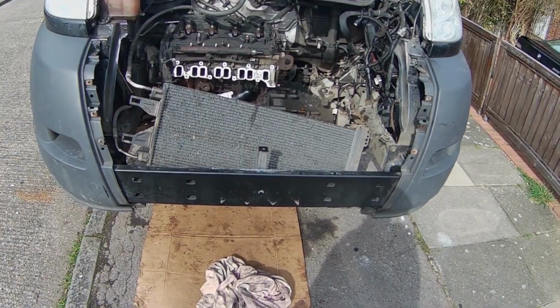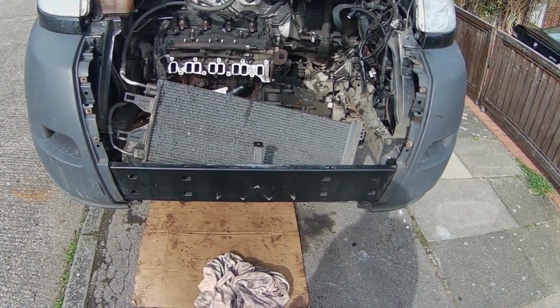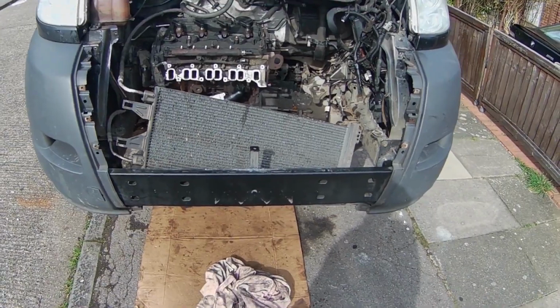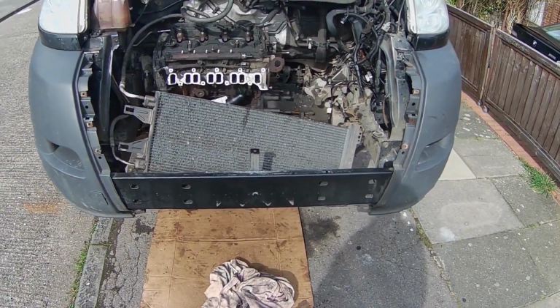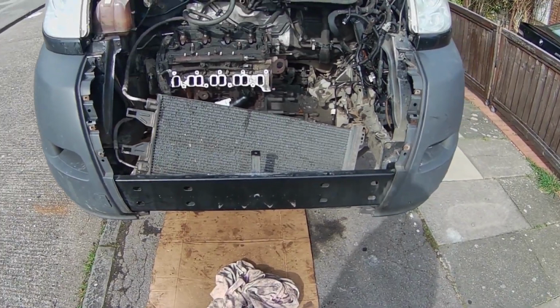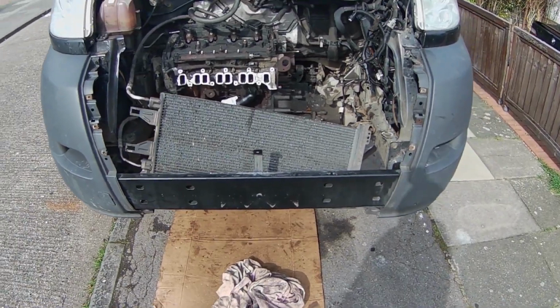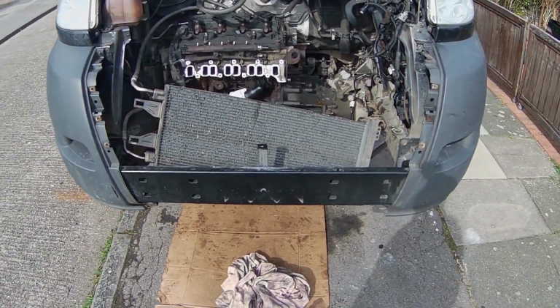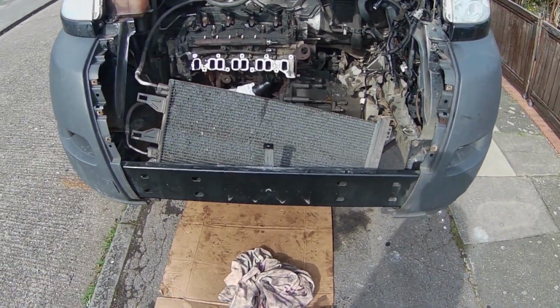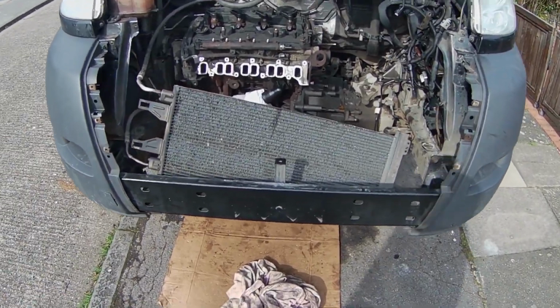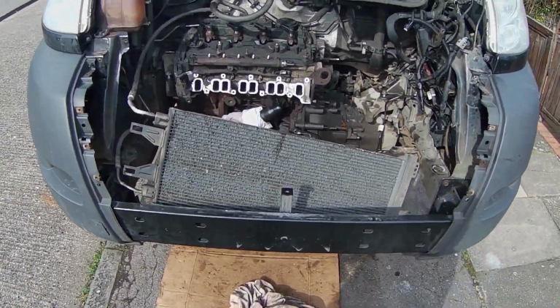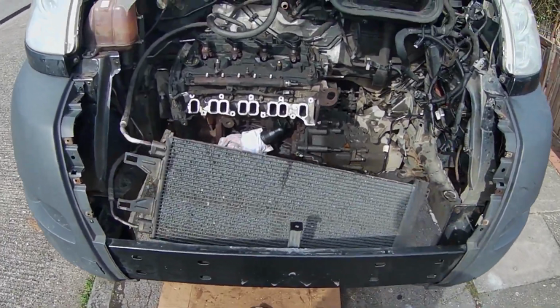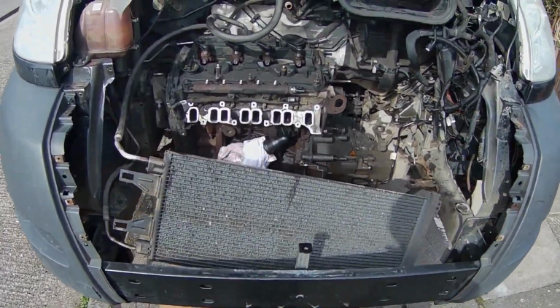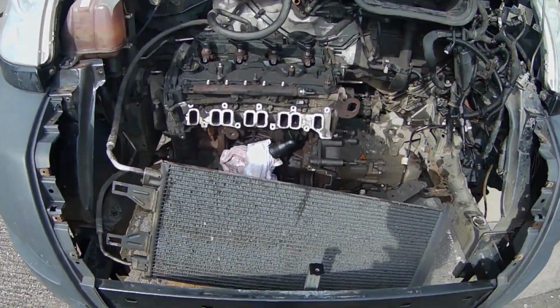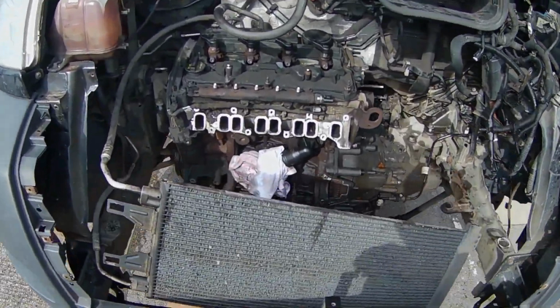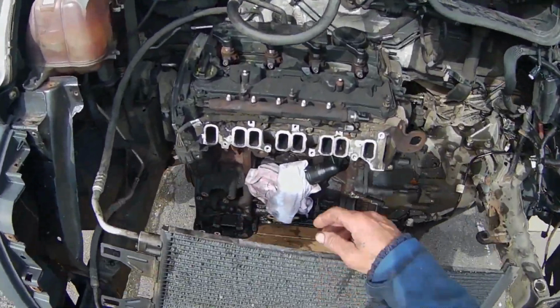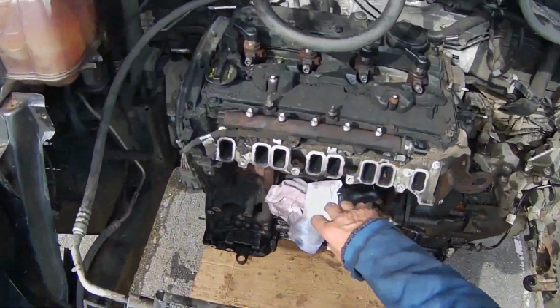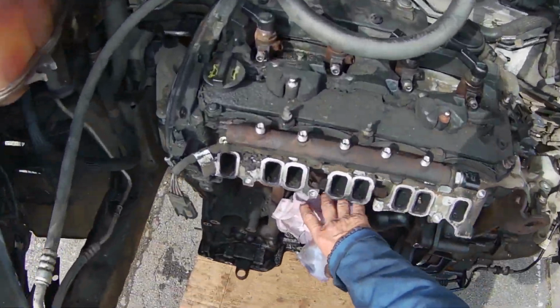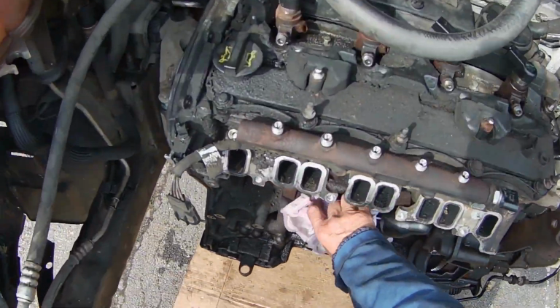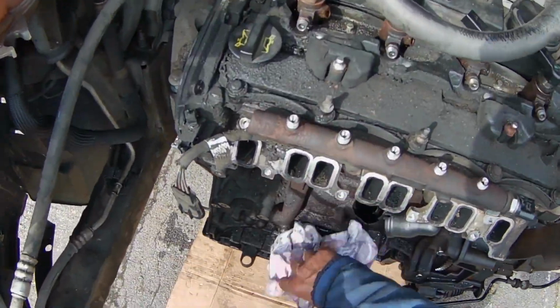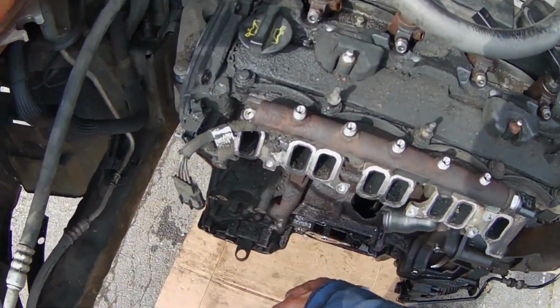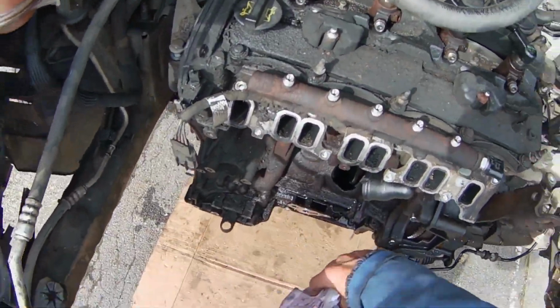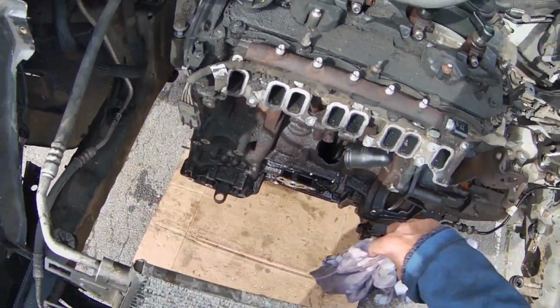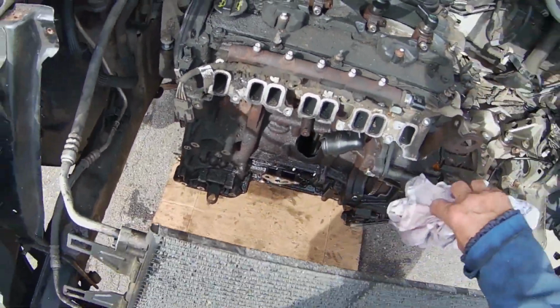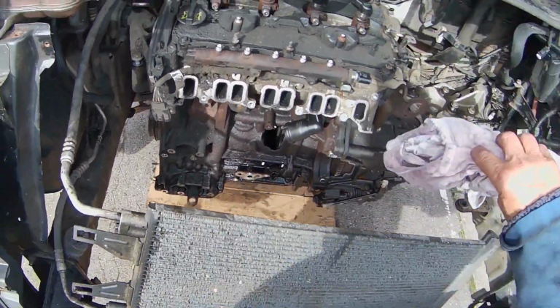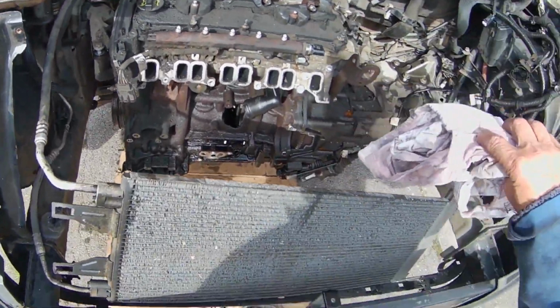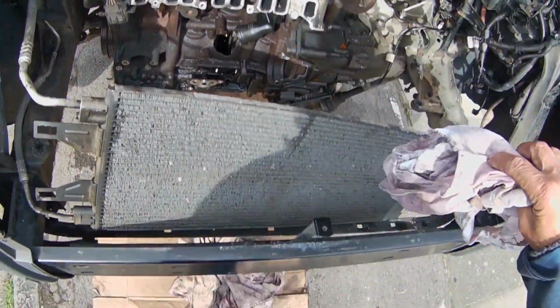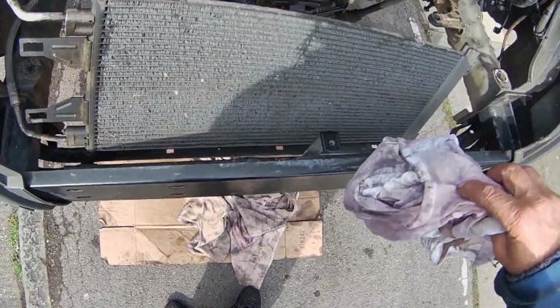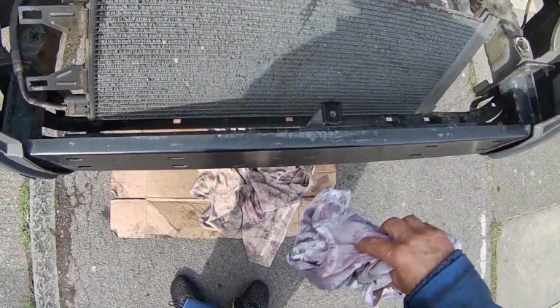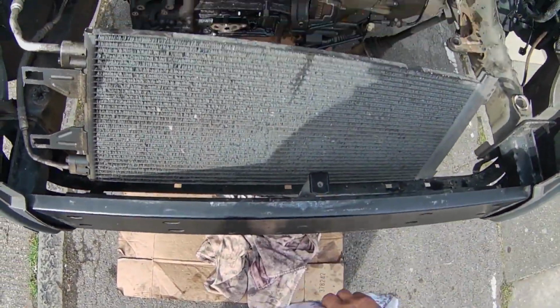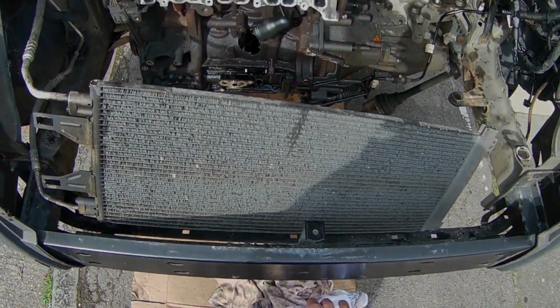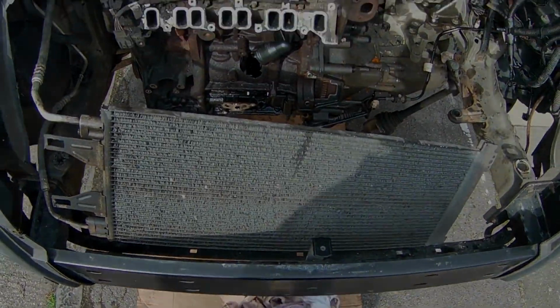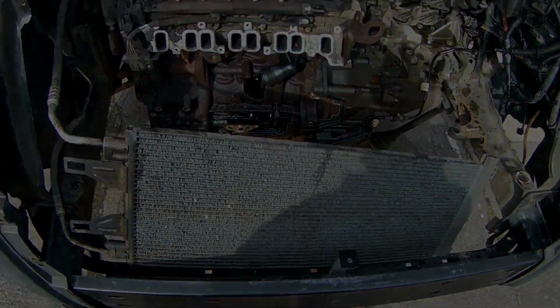Hello and welcome to part 3 of Ford Transit Engine Rebuild, where in this video I will be closing the engine.